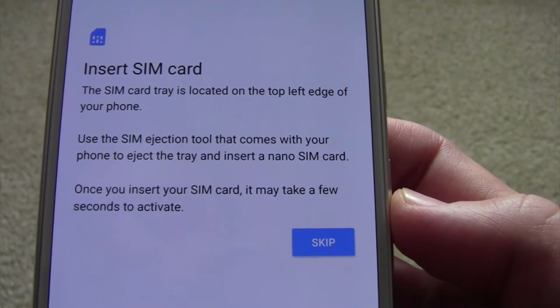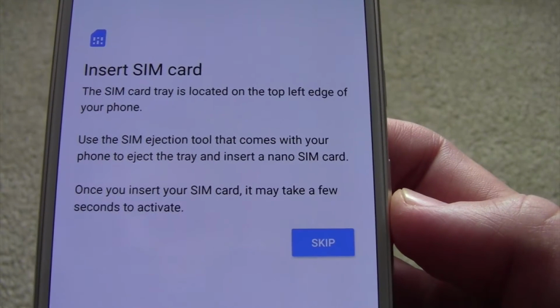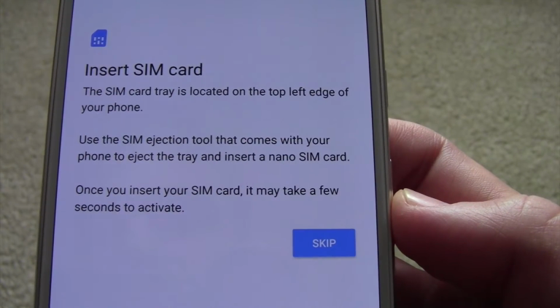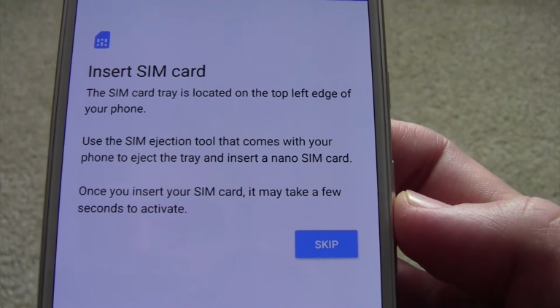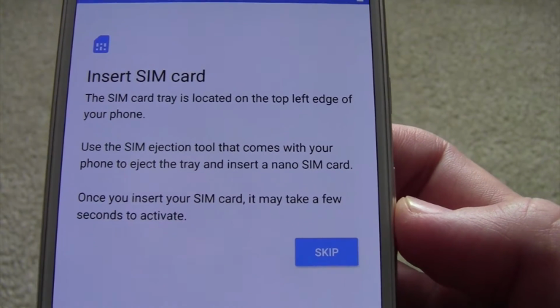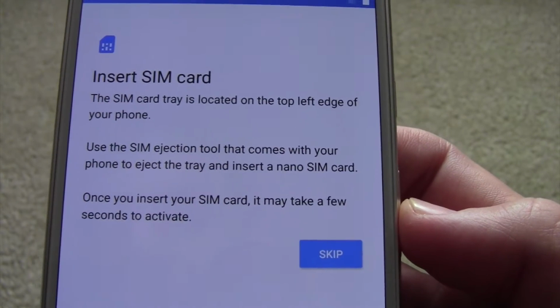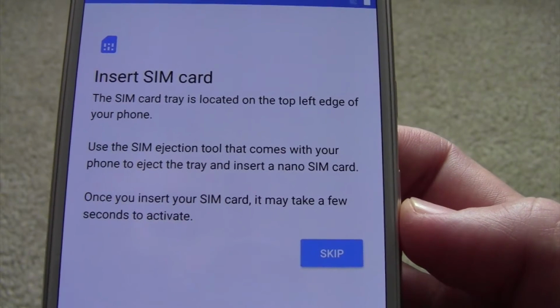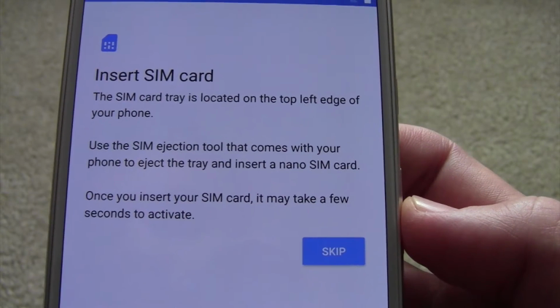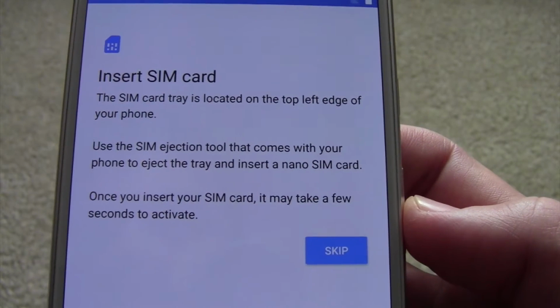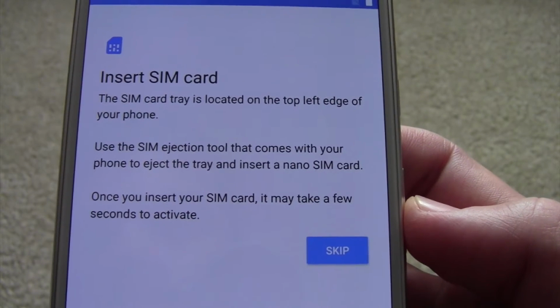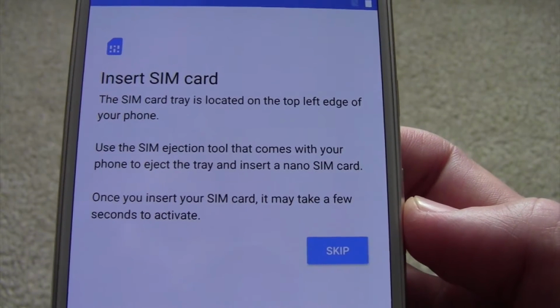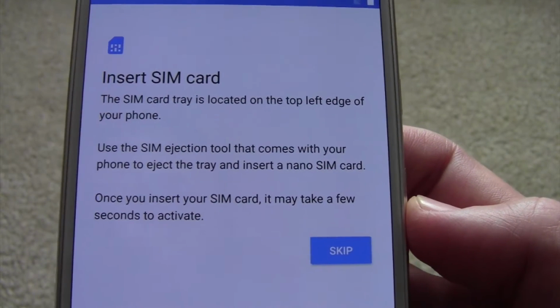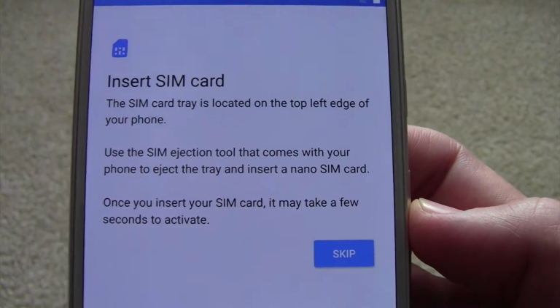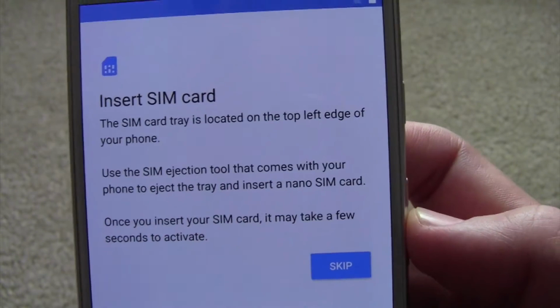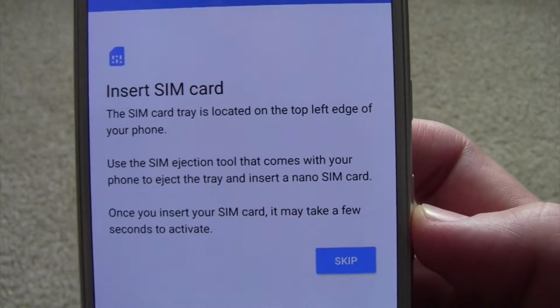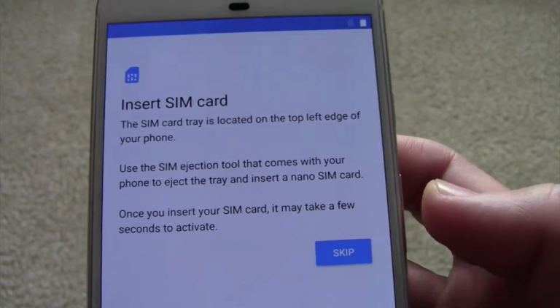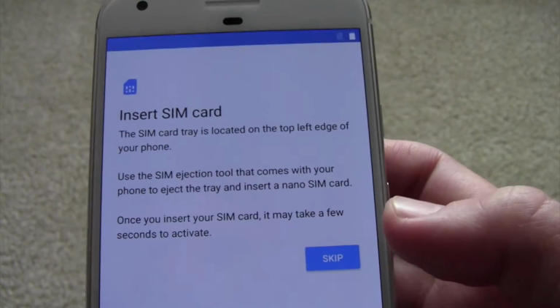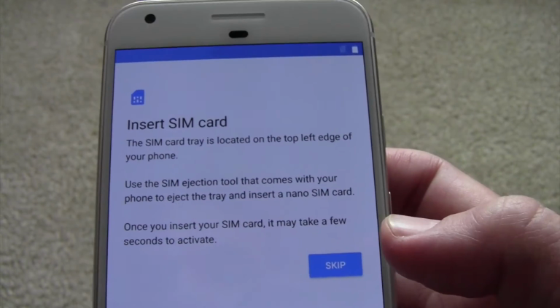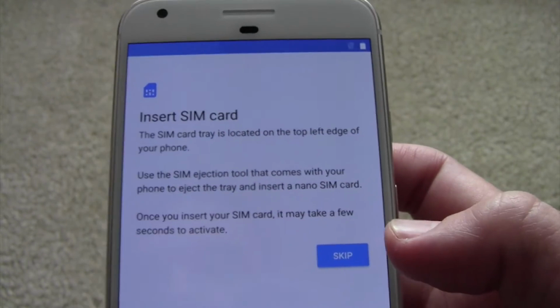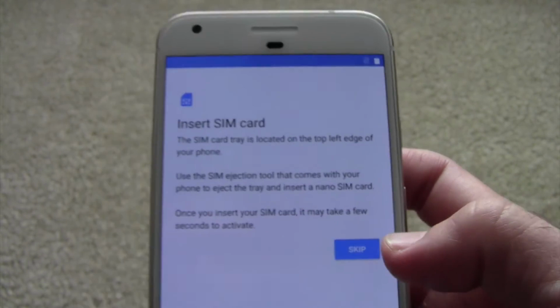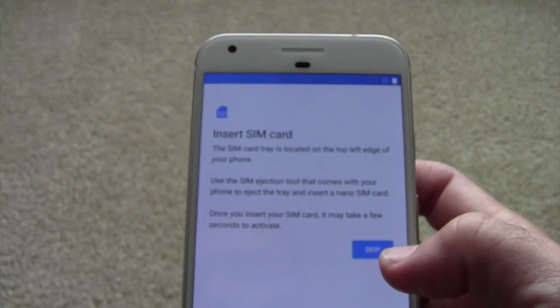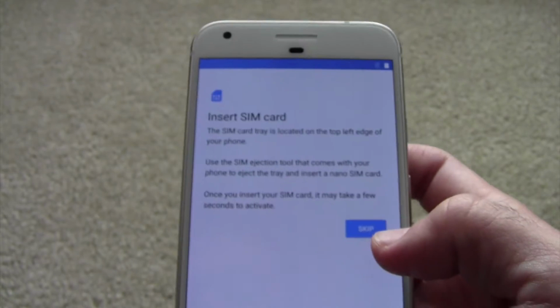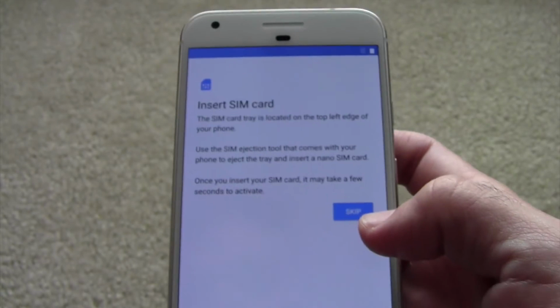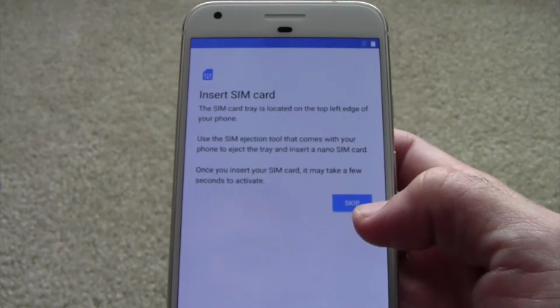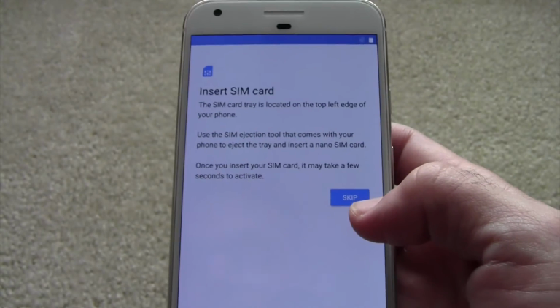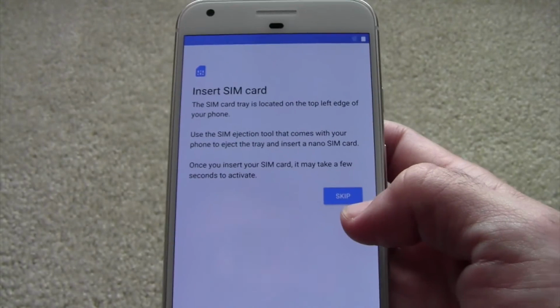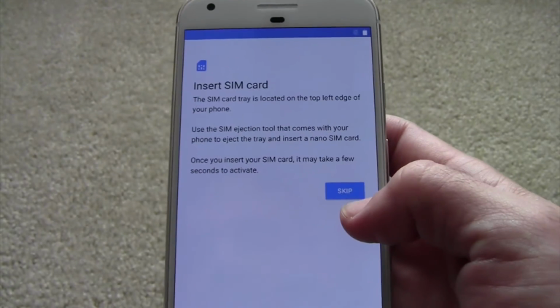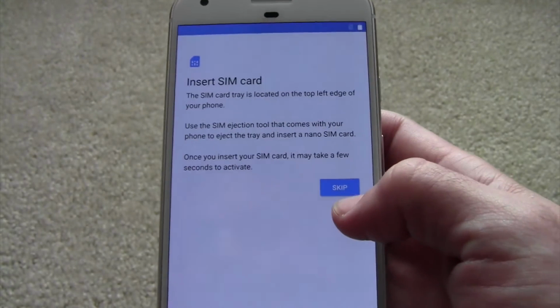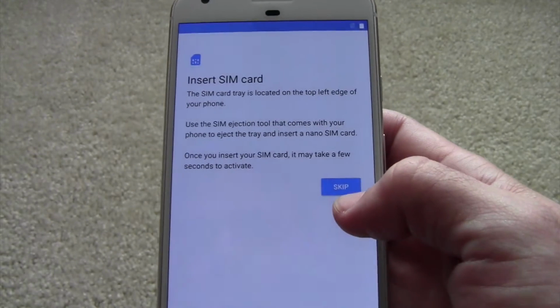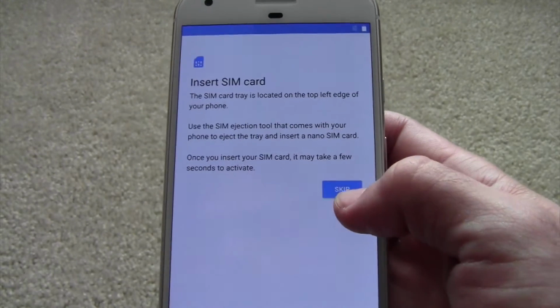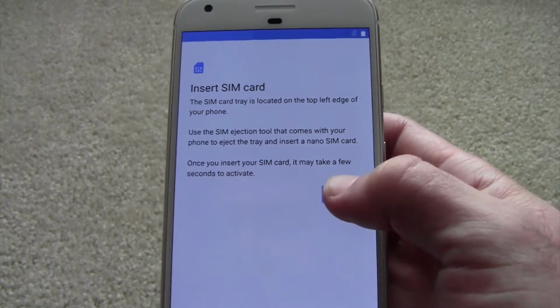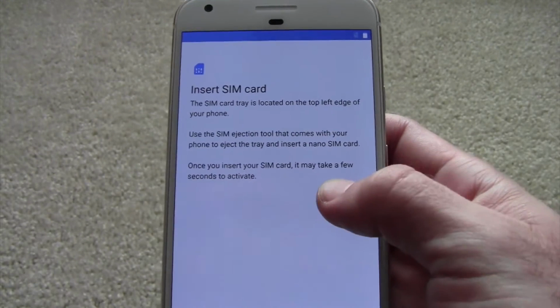We can skip this up front. If you have your SIM card you can put it in, but let's skip it first — you can always add your SIM card later.